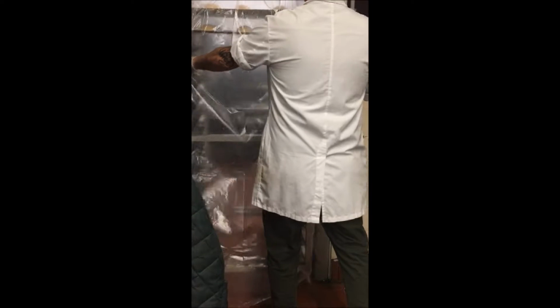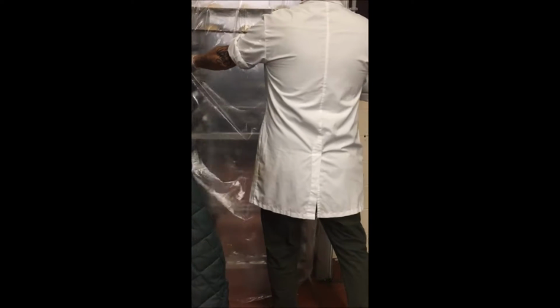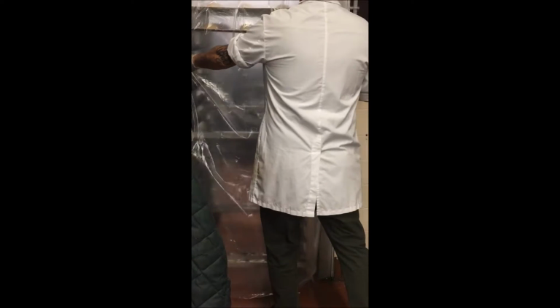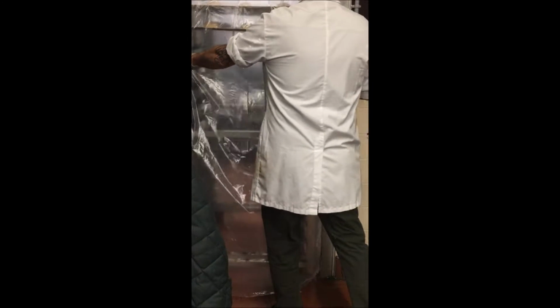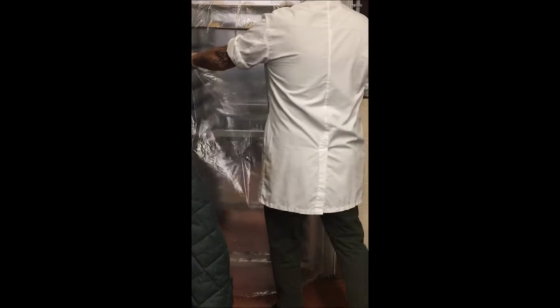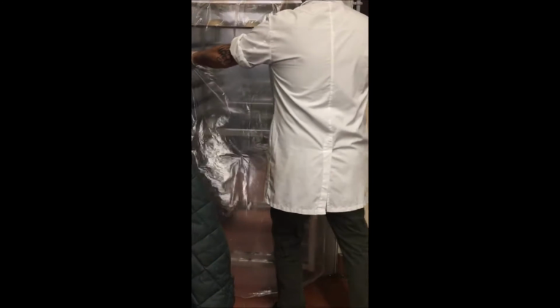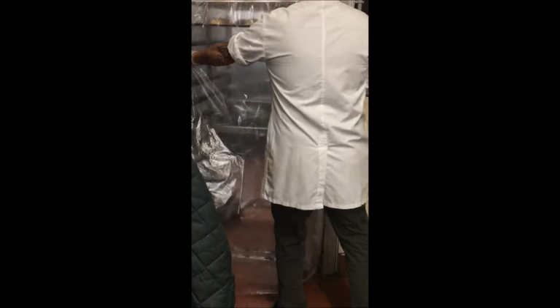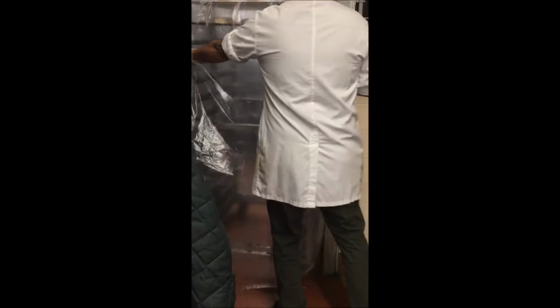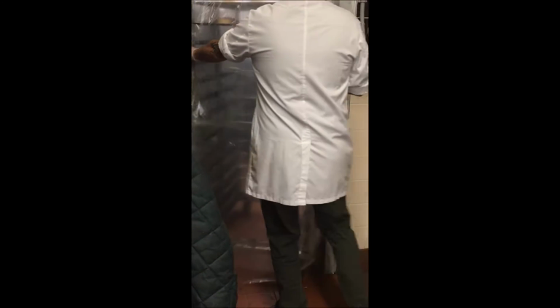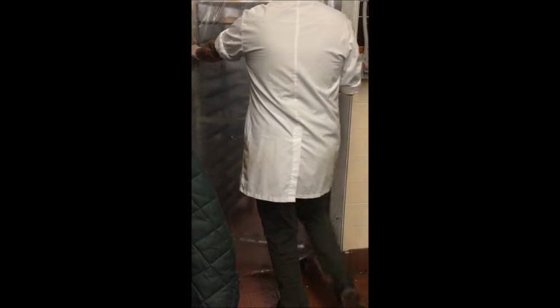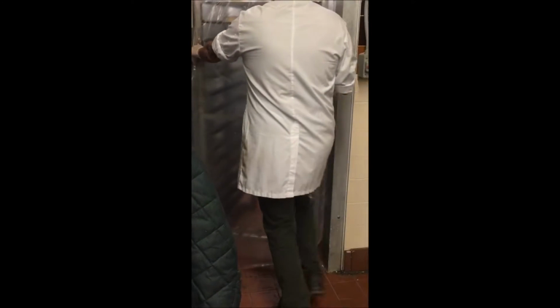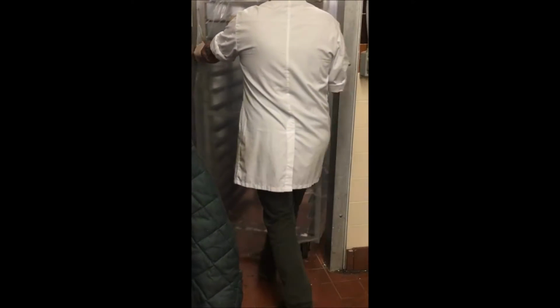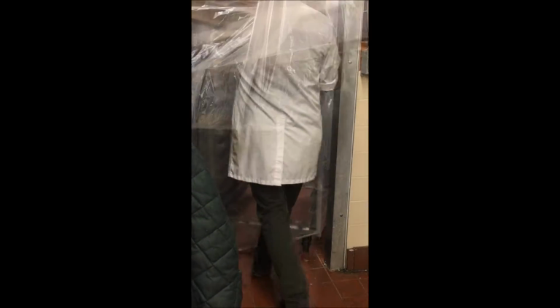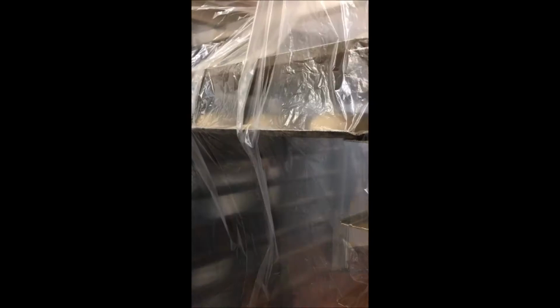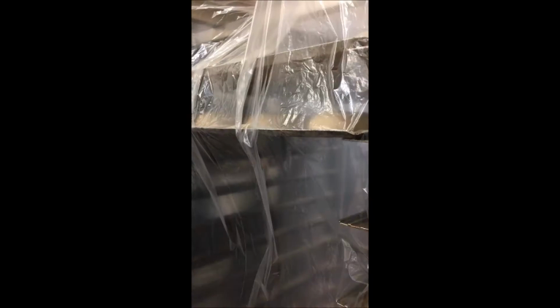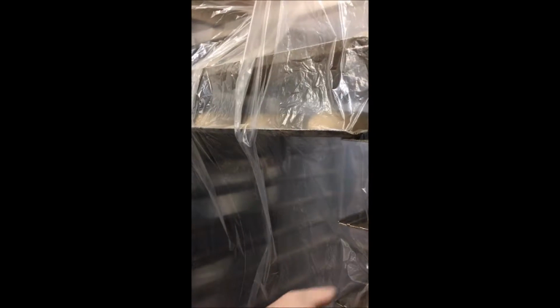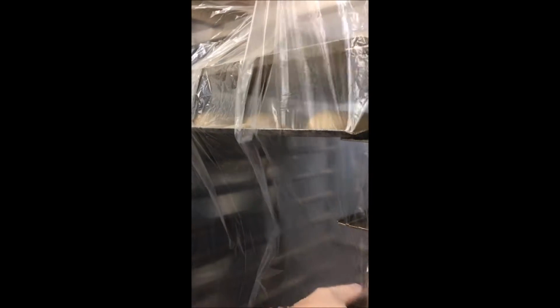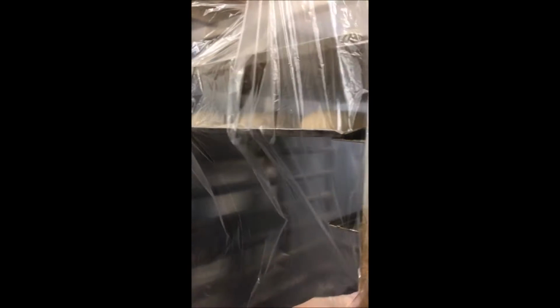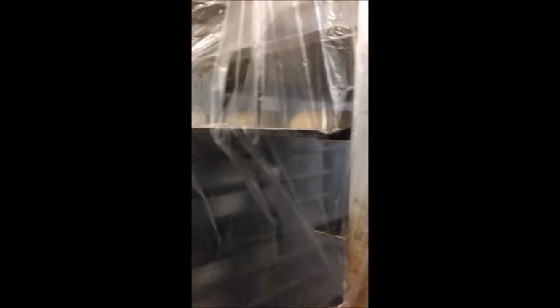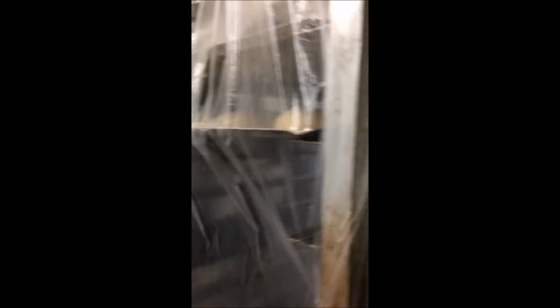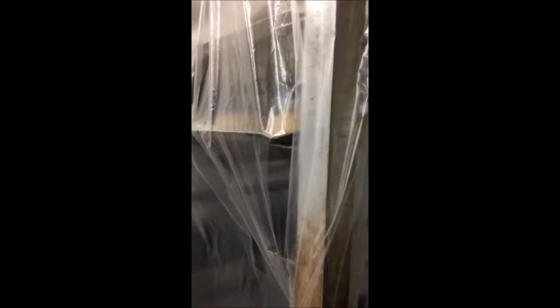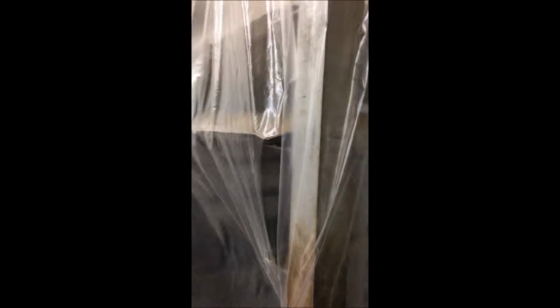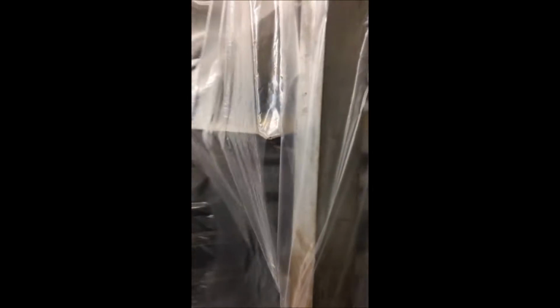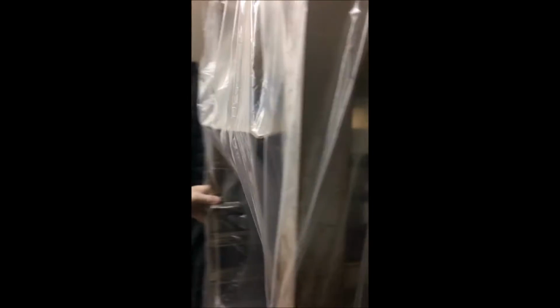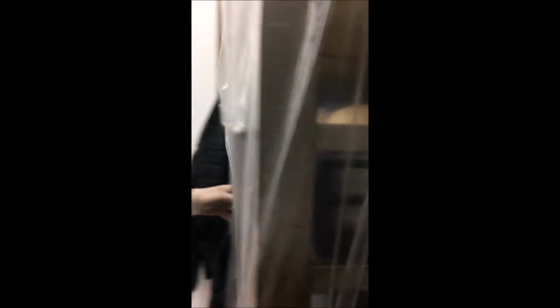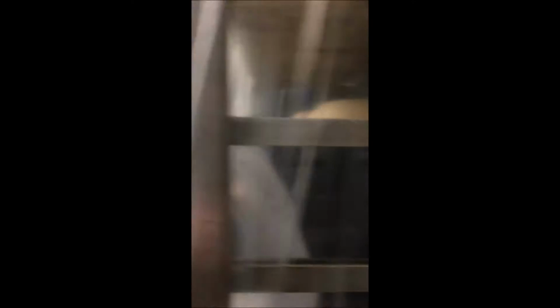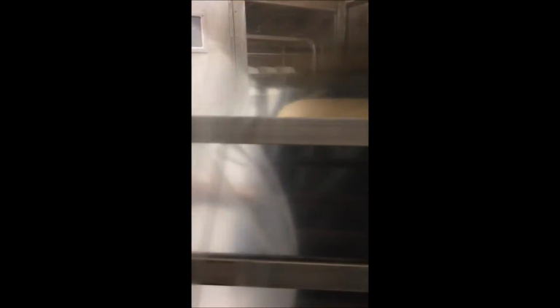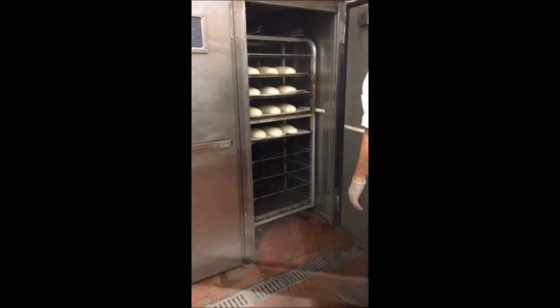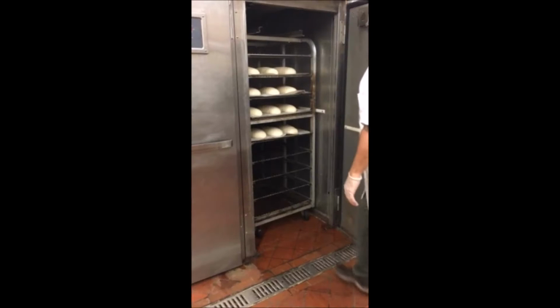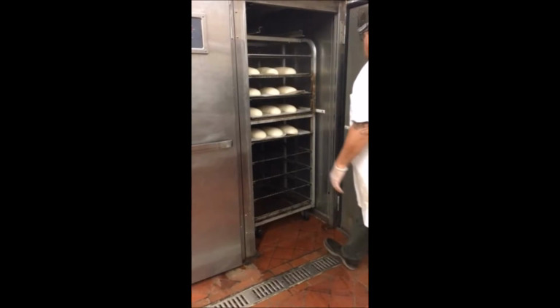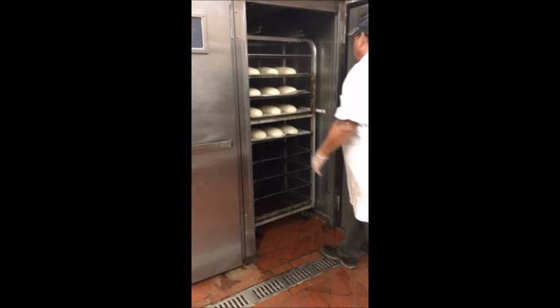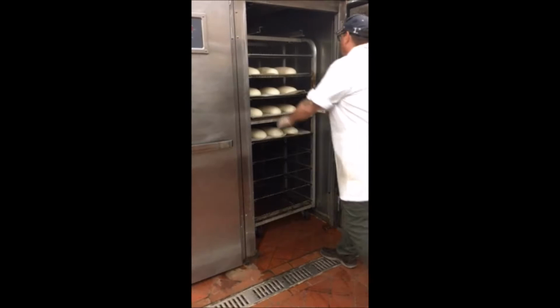cover and put in the cooler overnight. After a minimum of eight hours, your bread is now ready to go to the proofer.